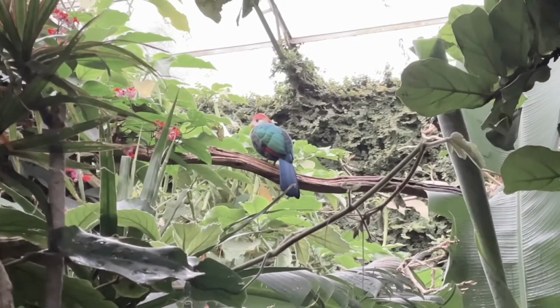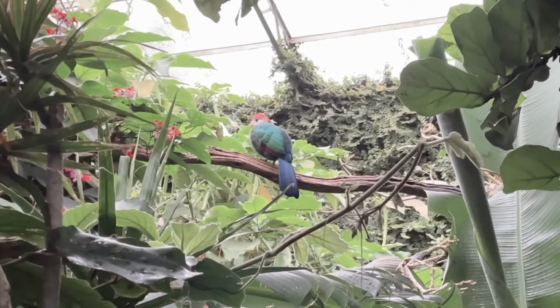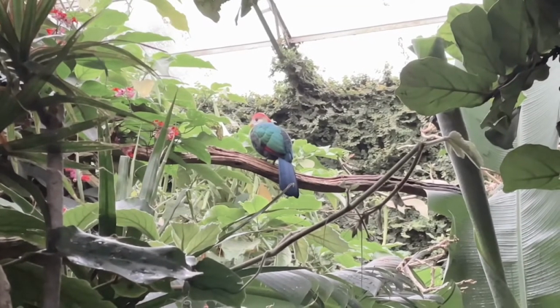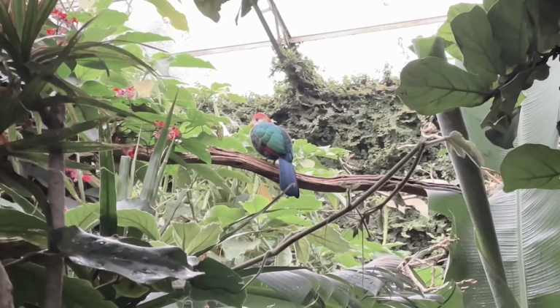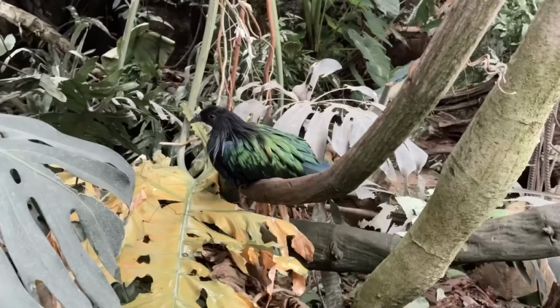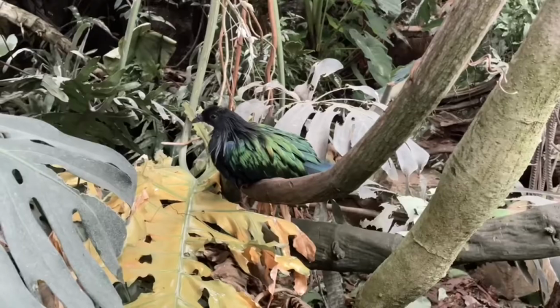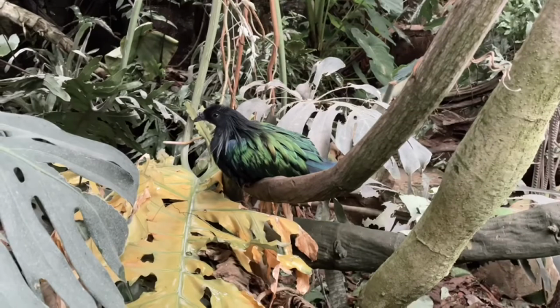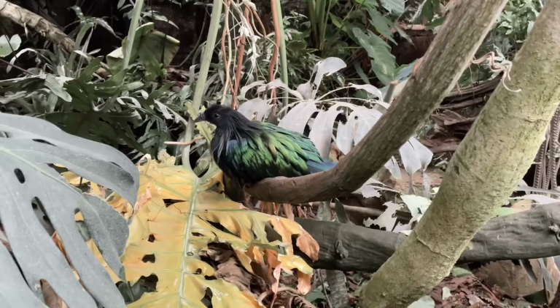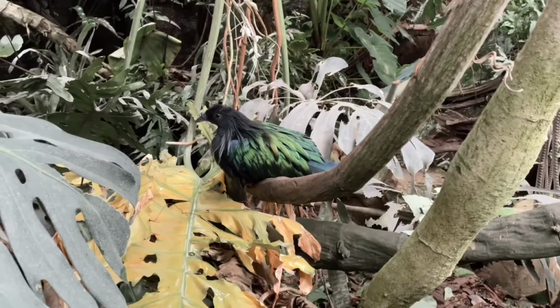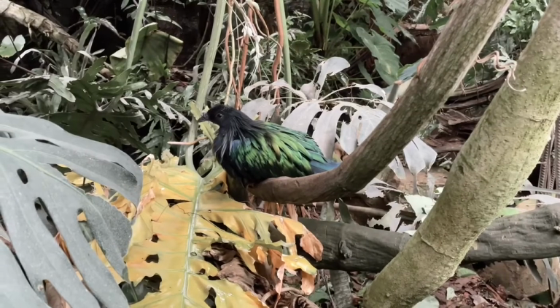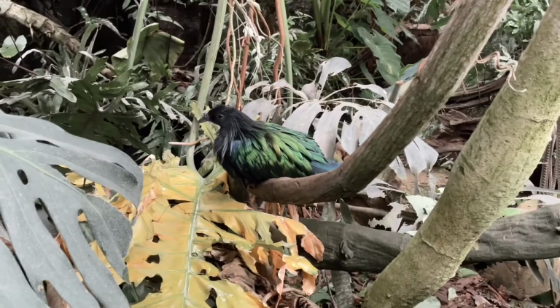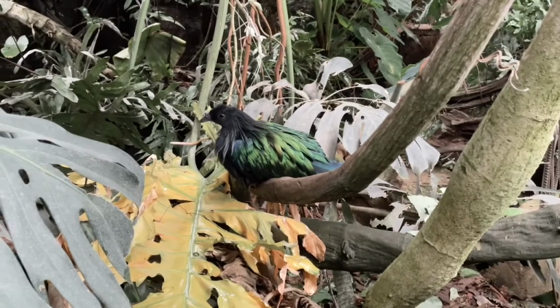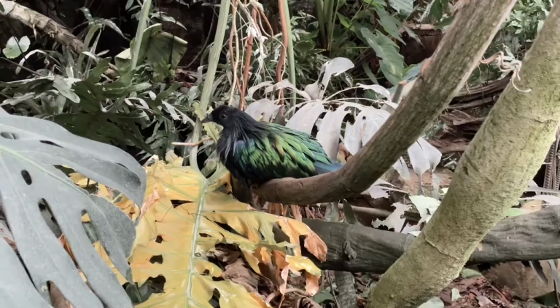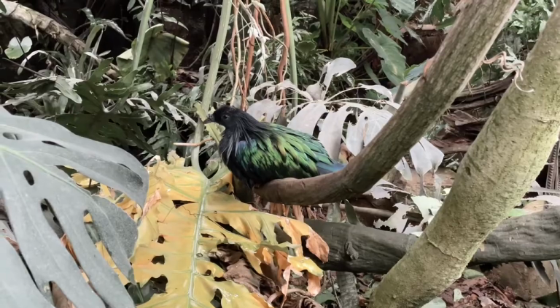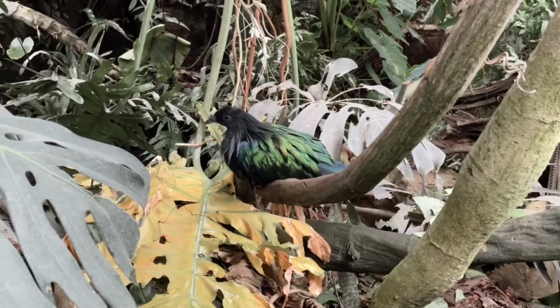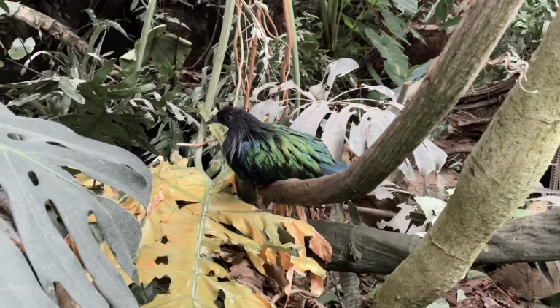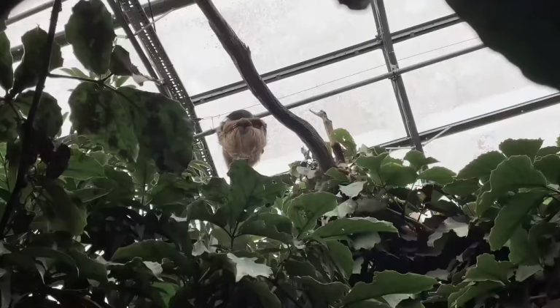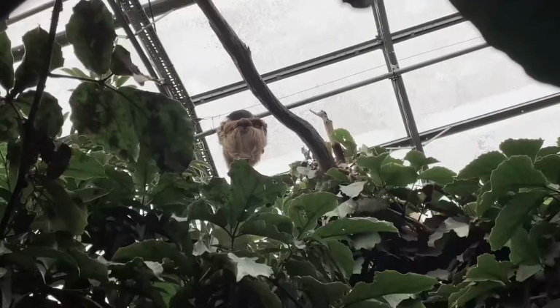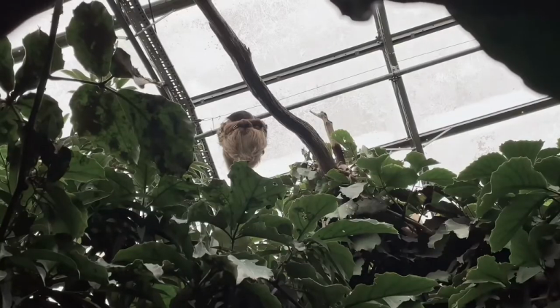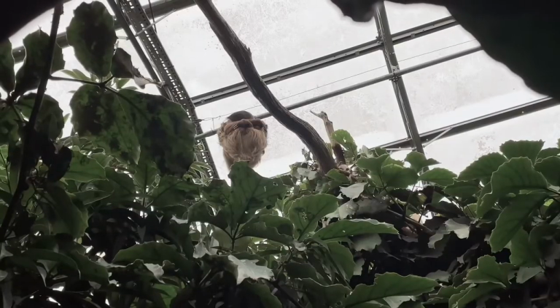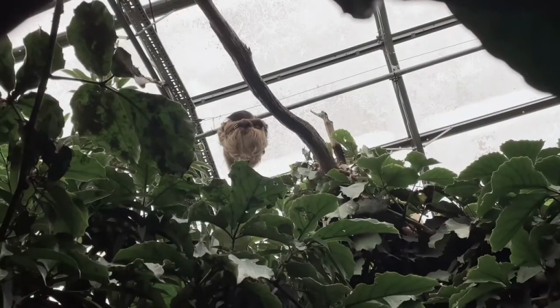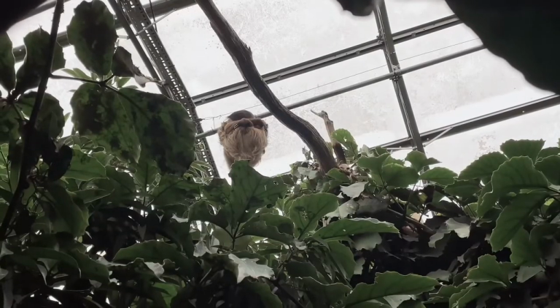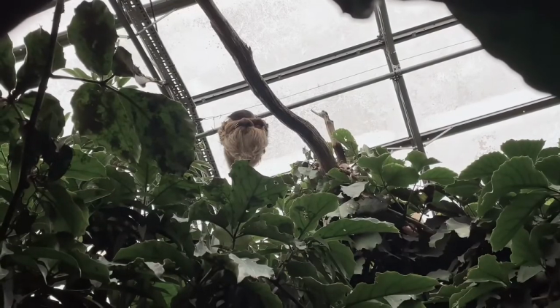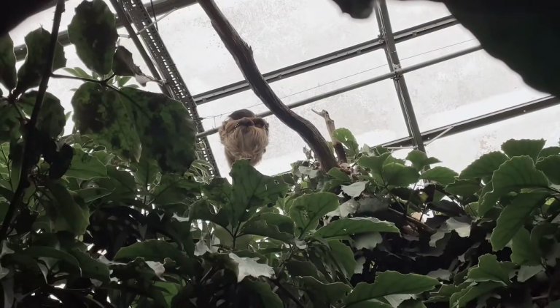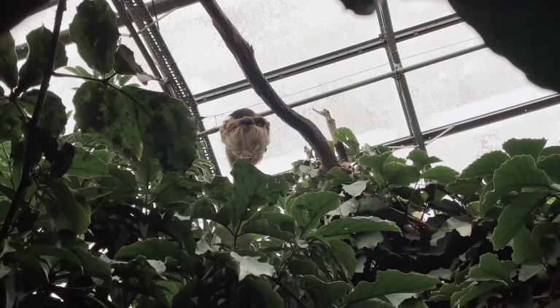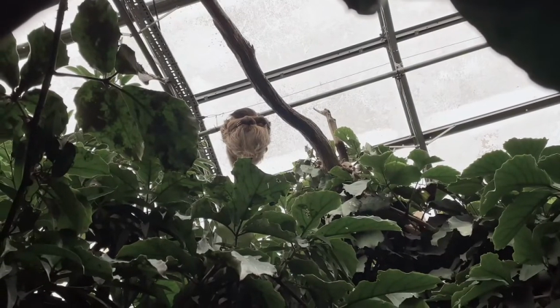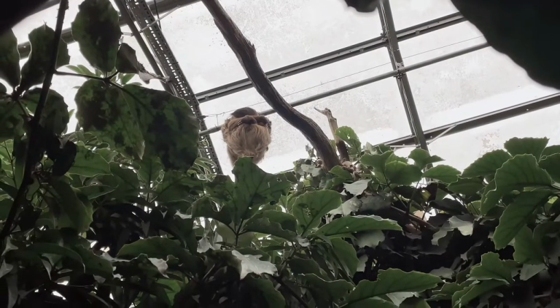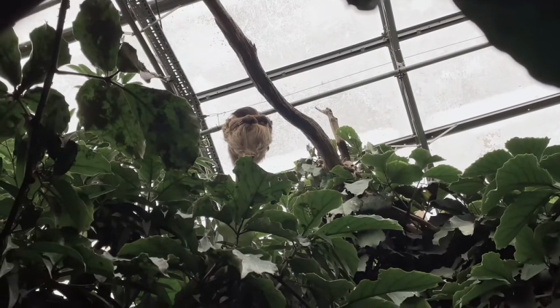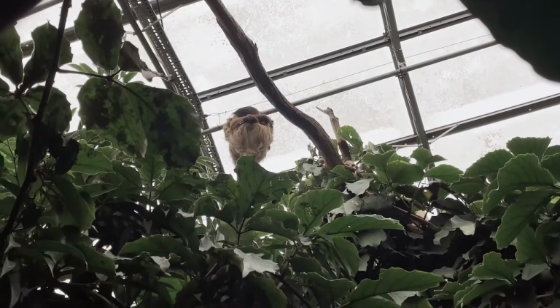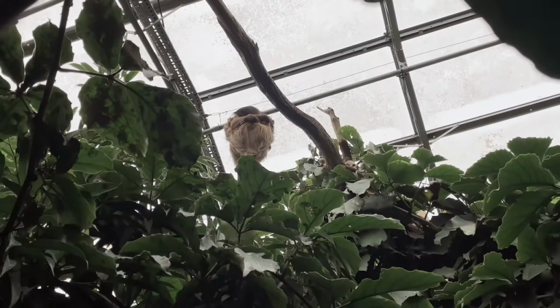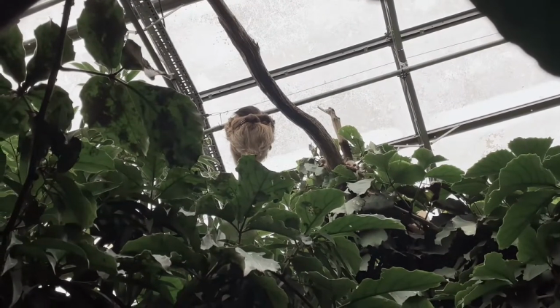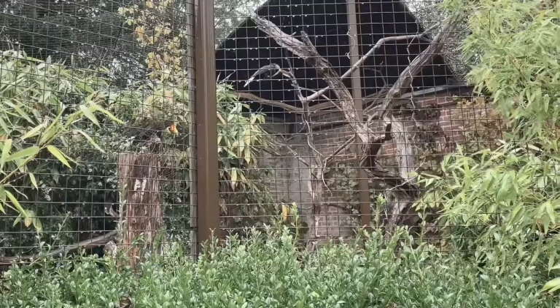We're at the Cotswolds Wildlife Park and Gardens. Here are some clips I took whilst I was there, so I hope you enjoy.